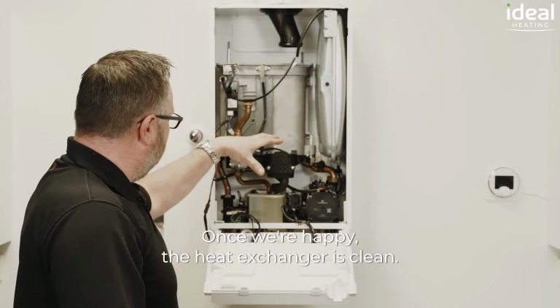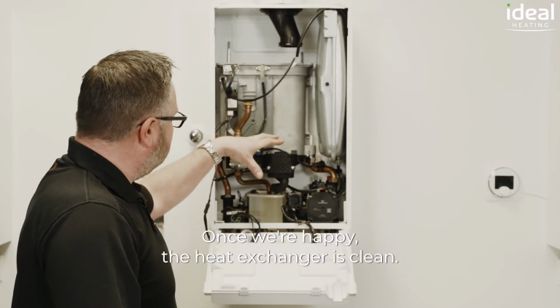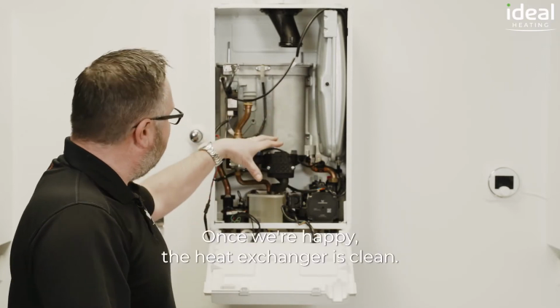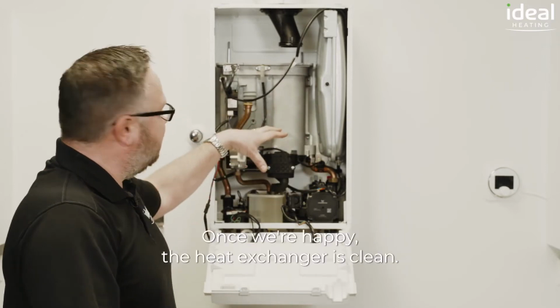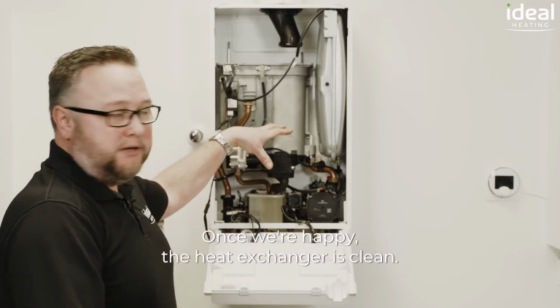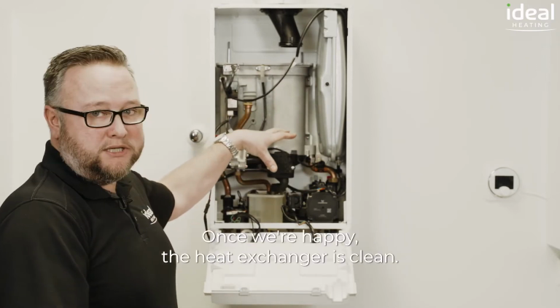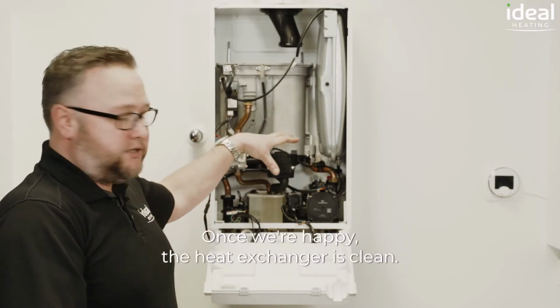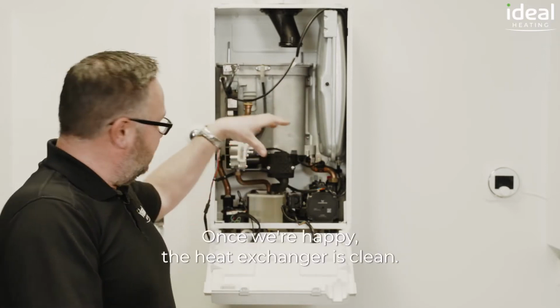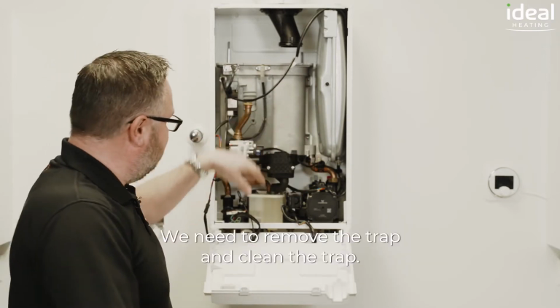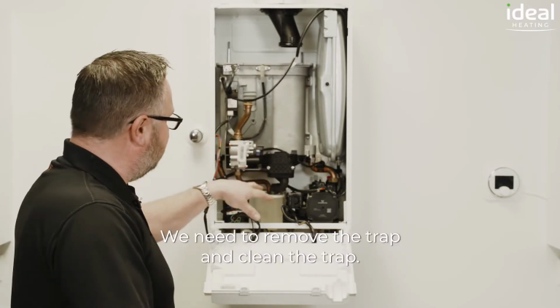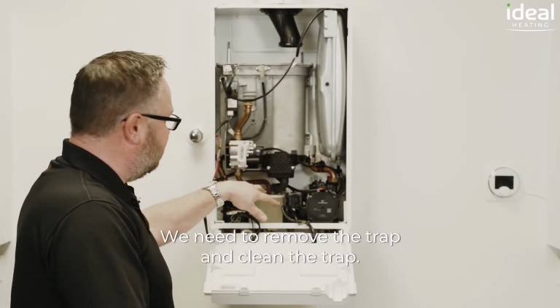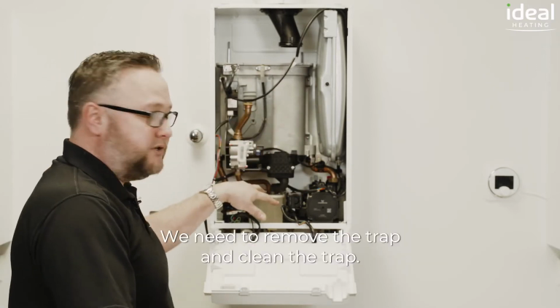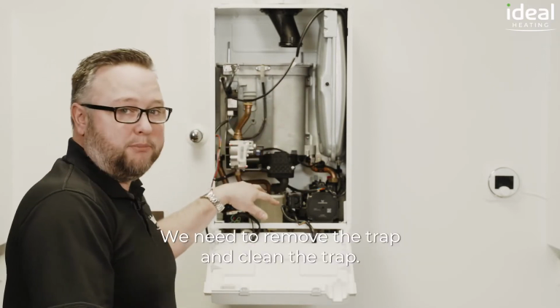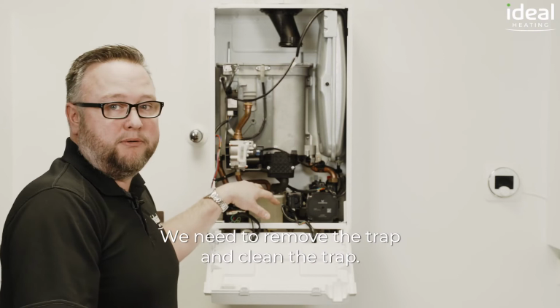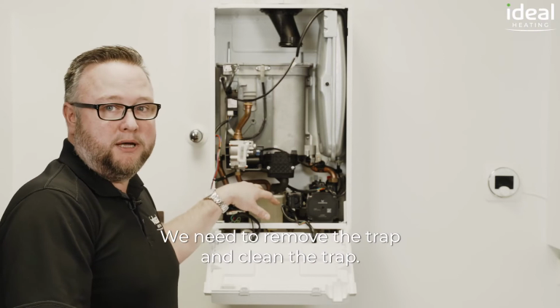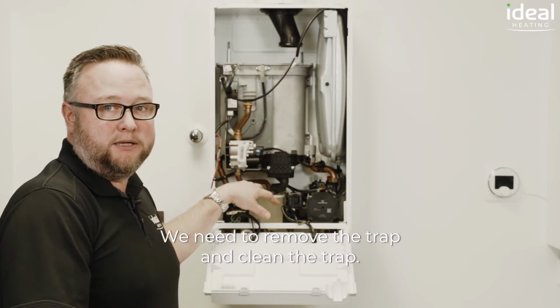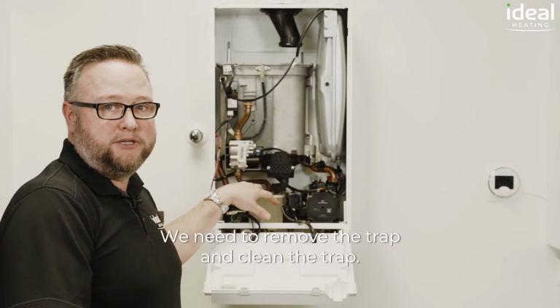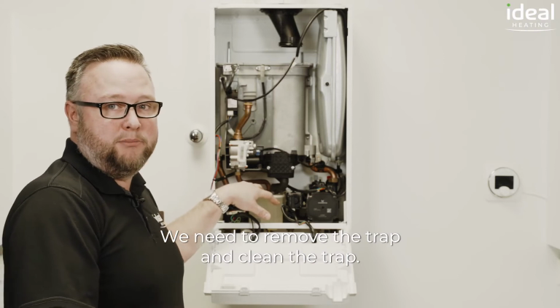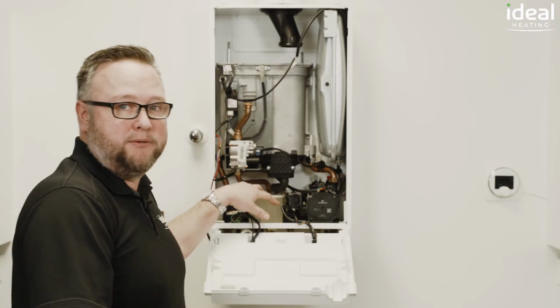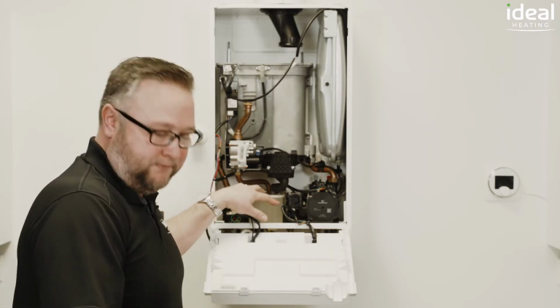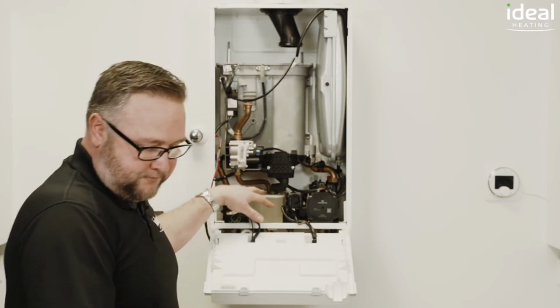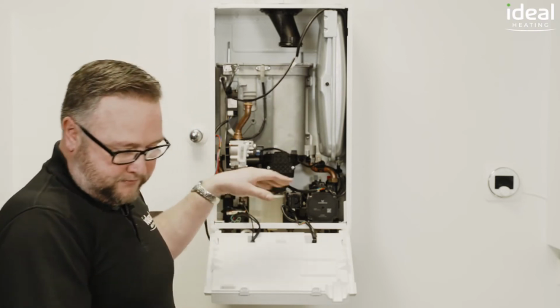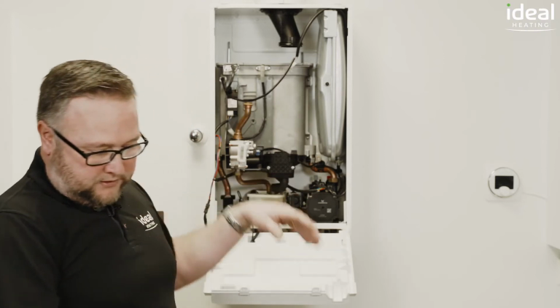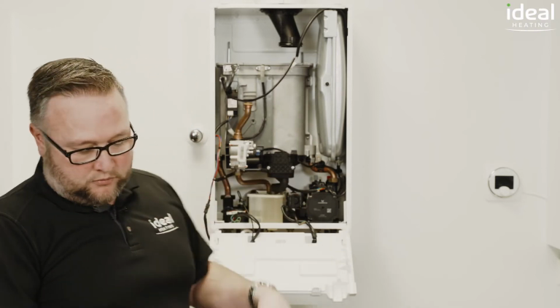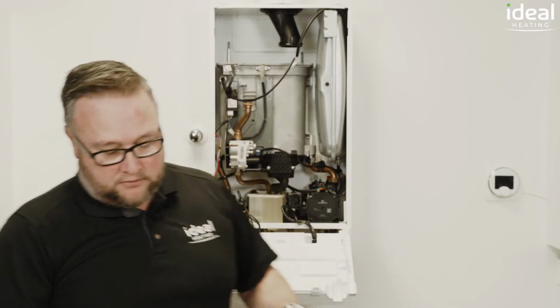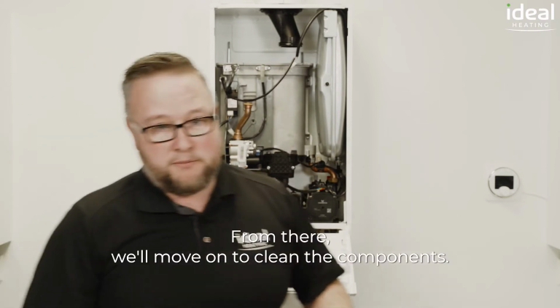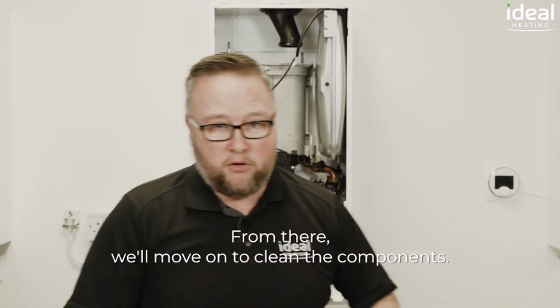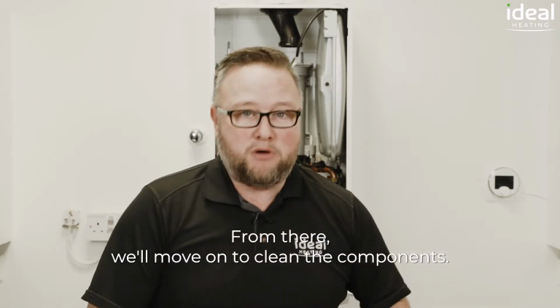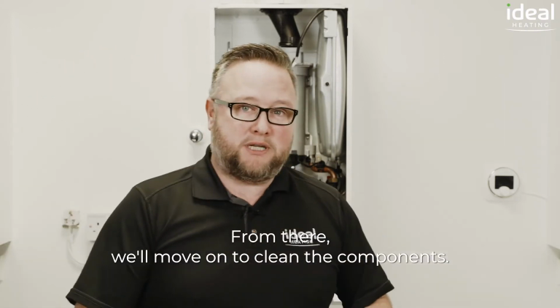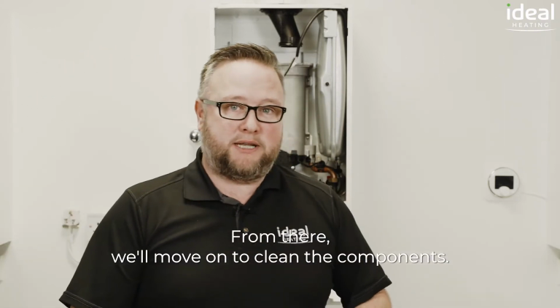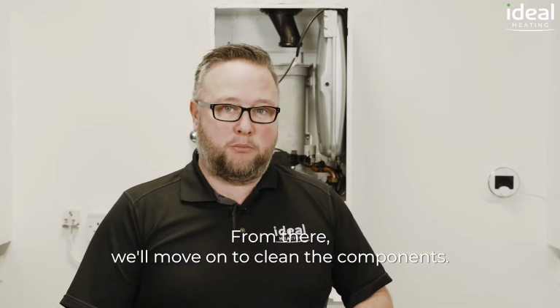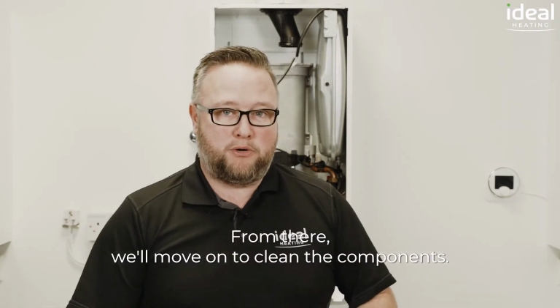Once we're happy the heat exchanger is clean we need to remove the trap and clean the trap. From there we'll move on to cleaning the components.